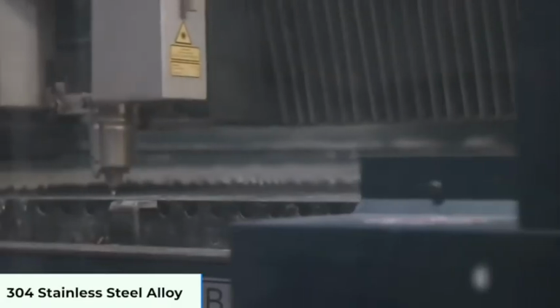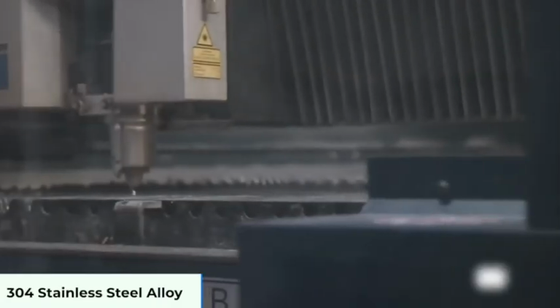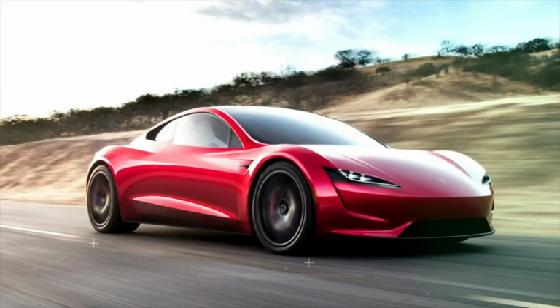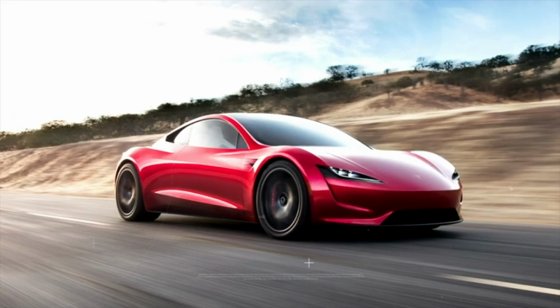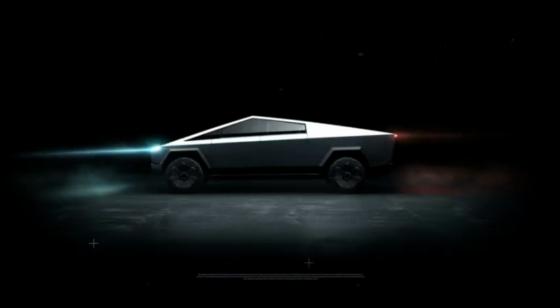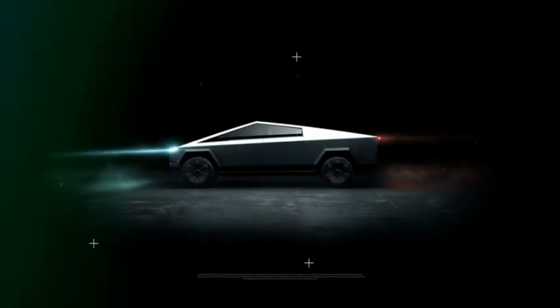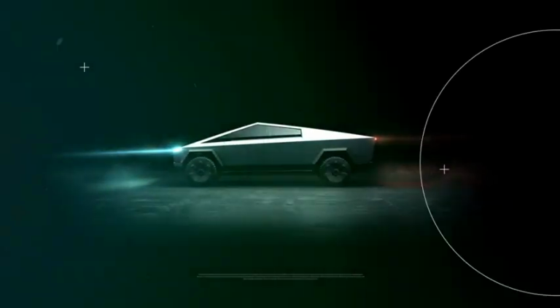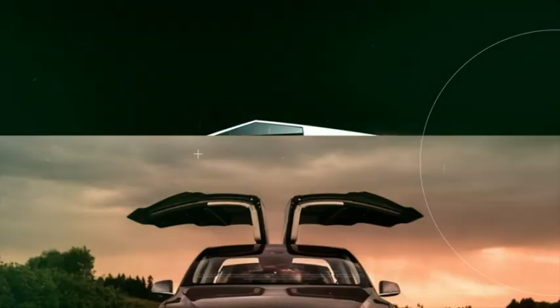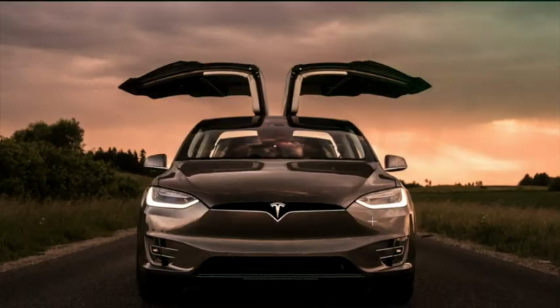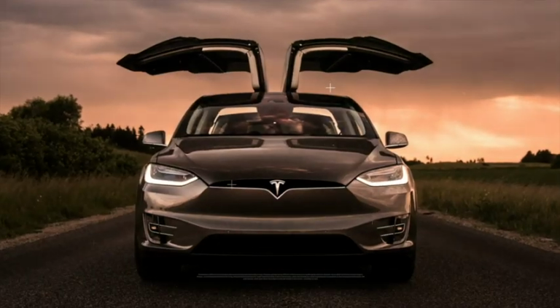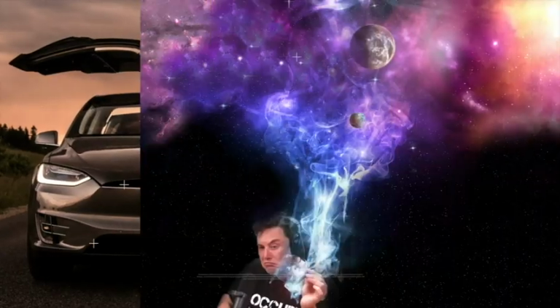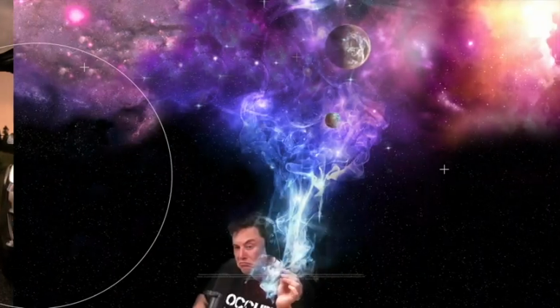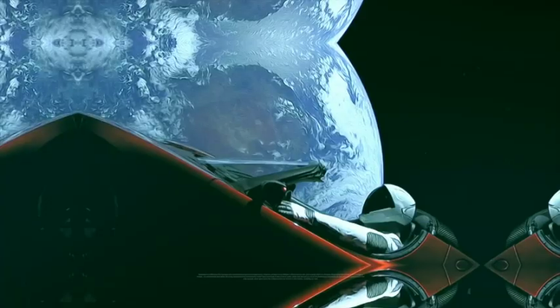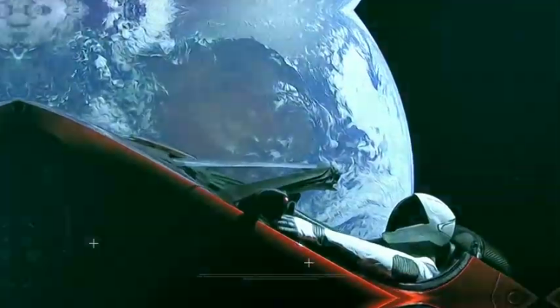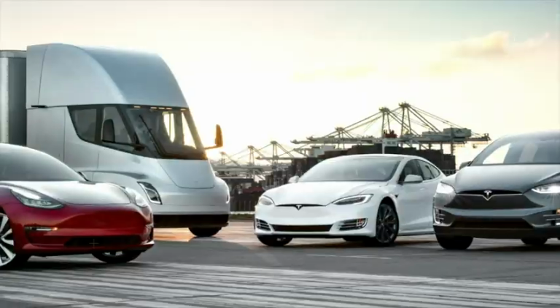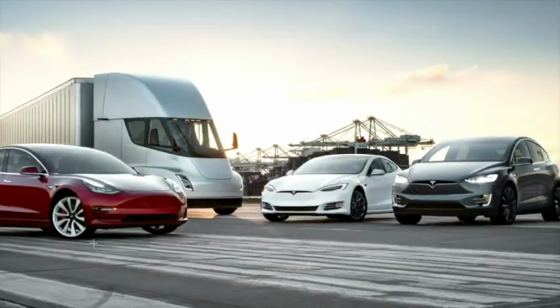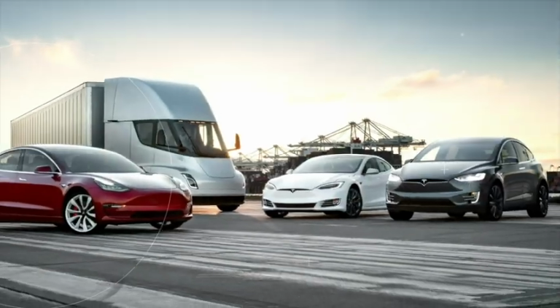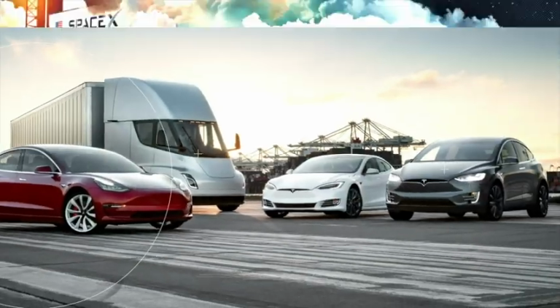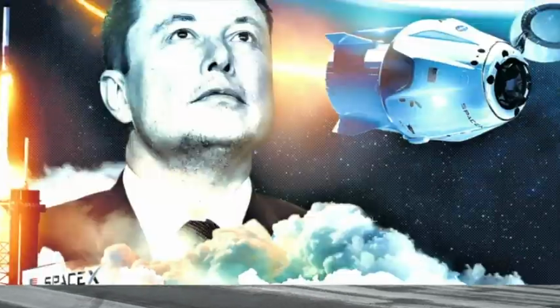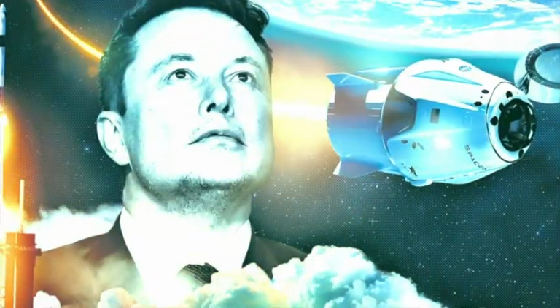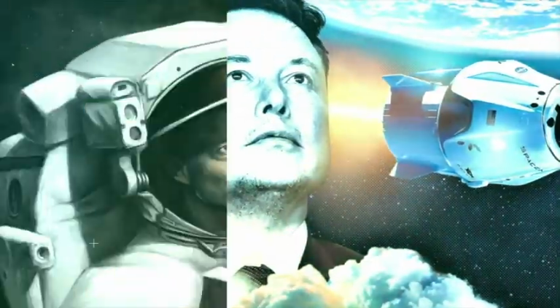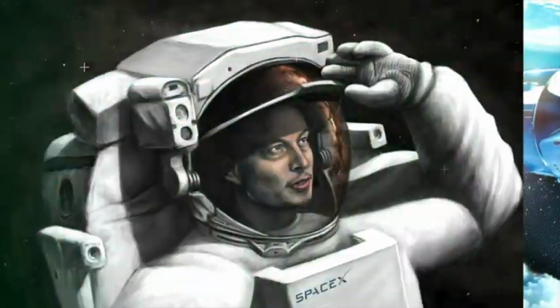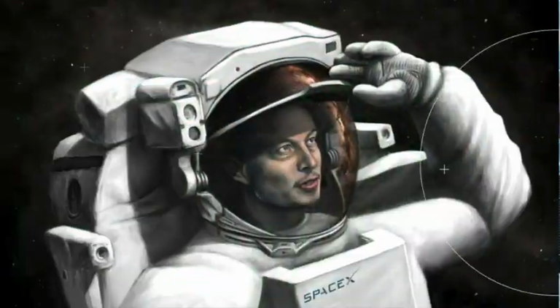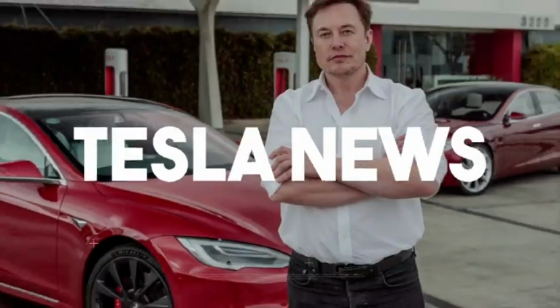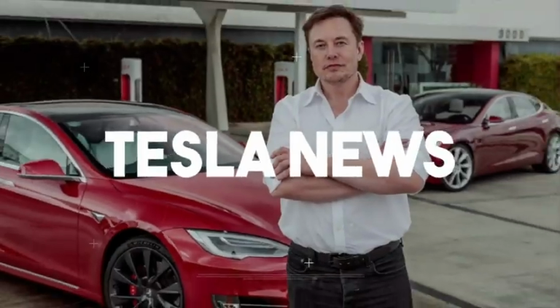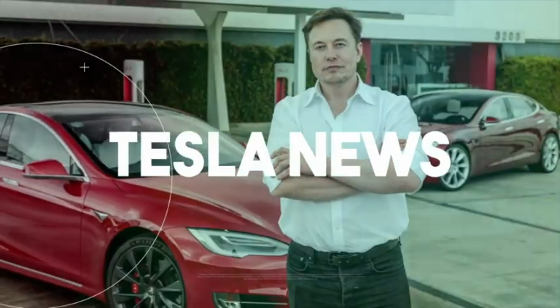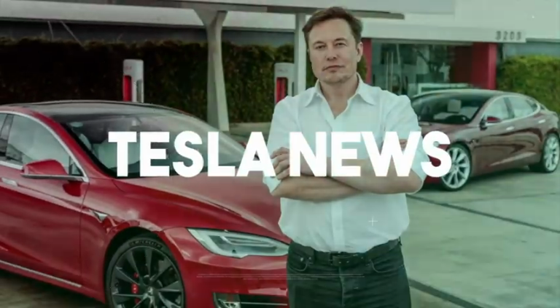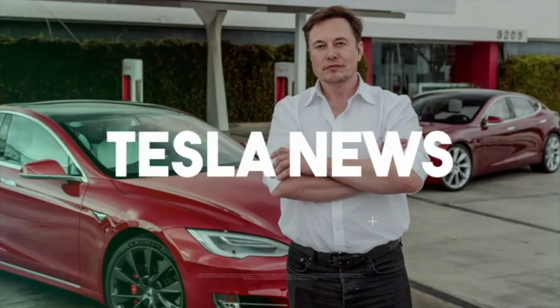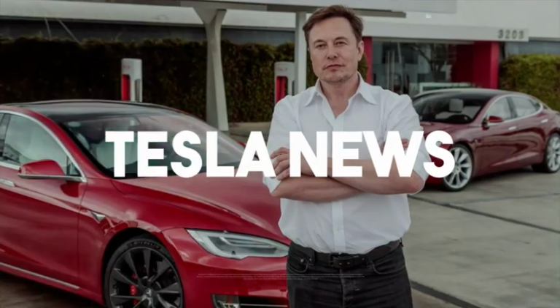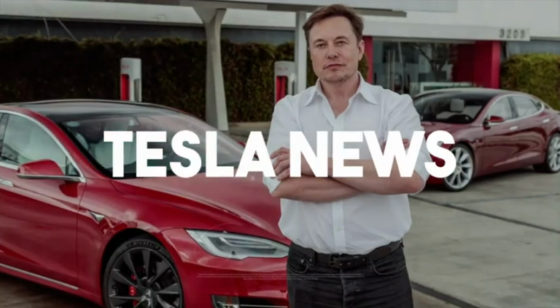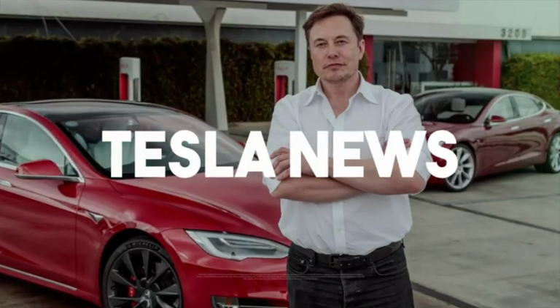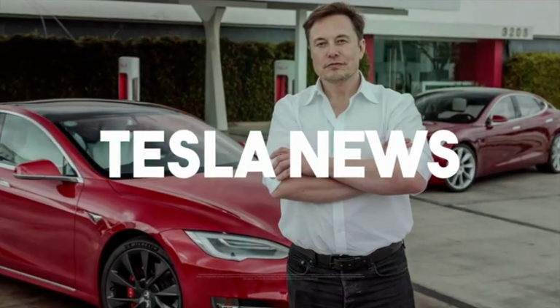Hey everyone and welcome to Tesla News, where we bring you the newest and best updates about Tesla and Elon Musk.